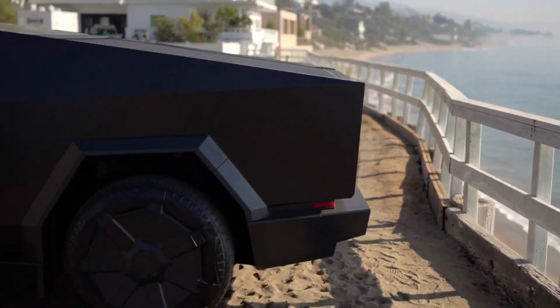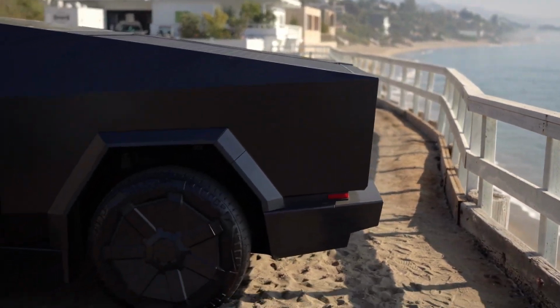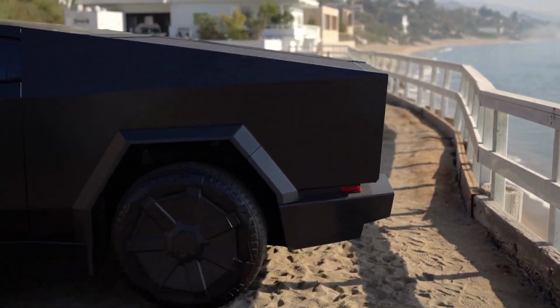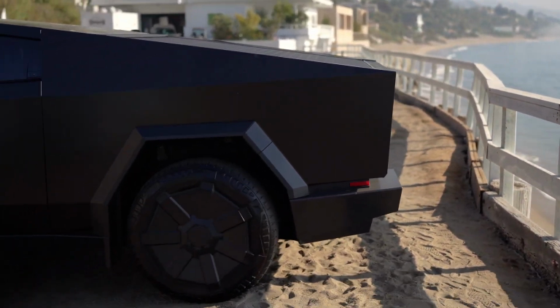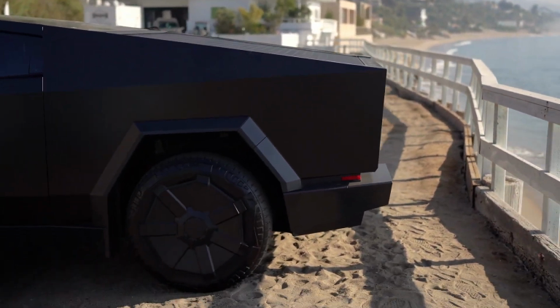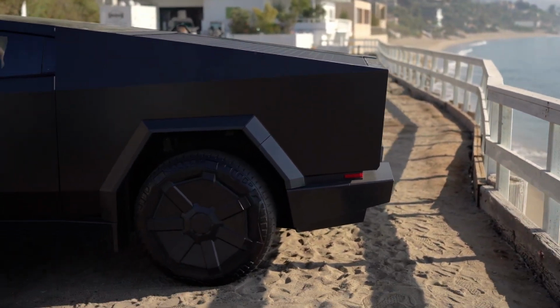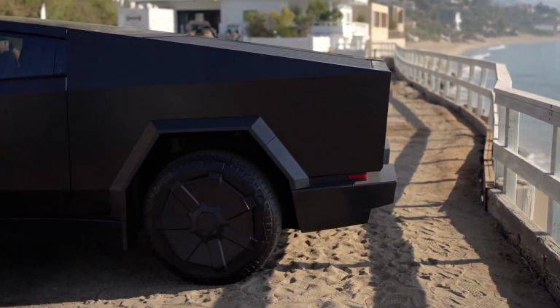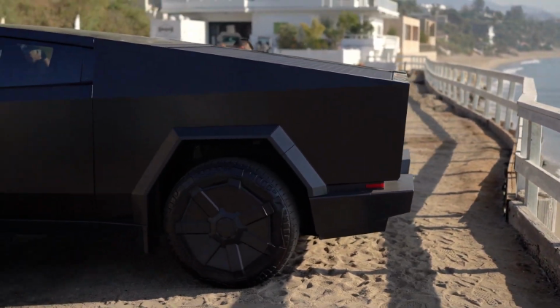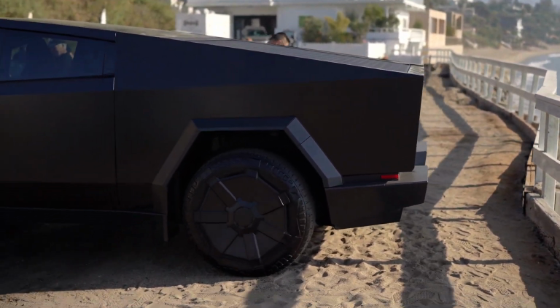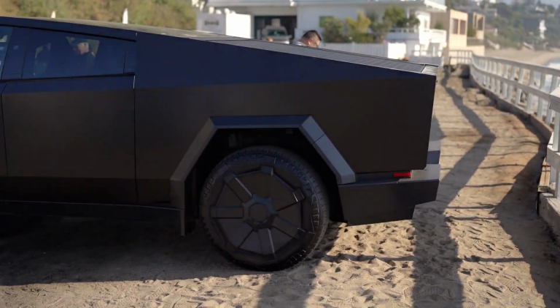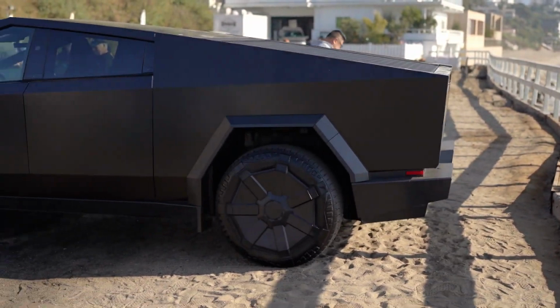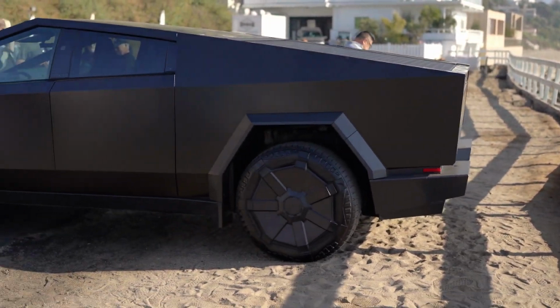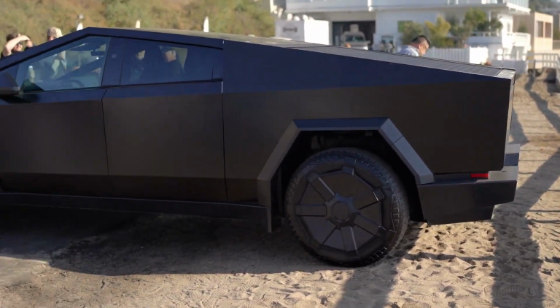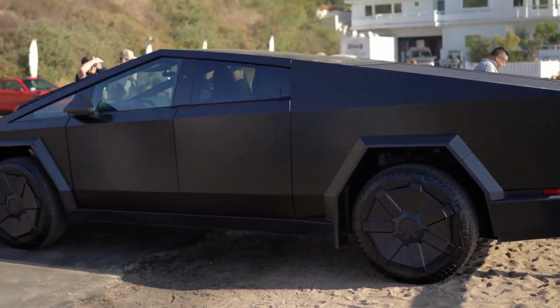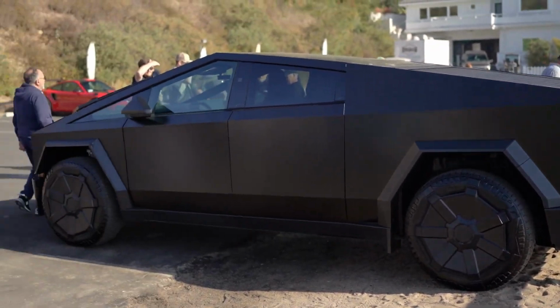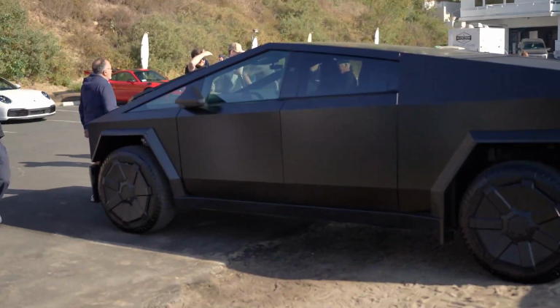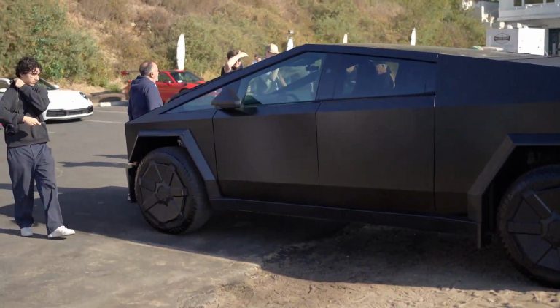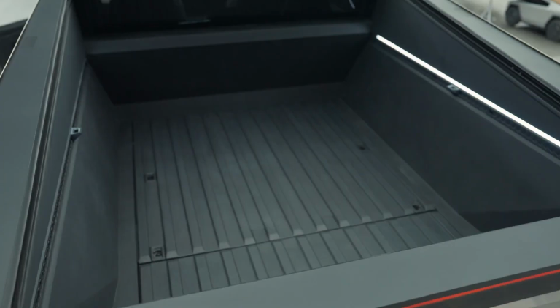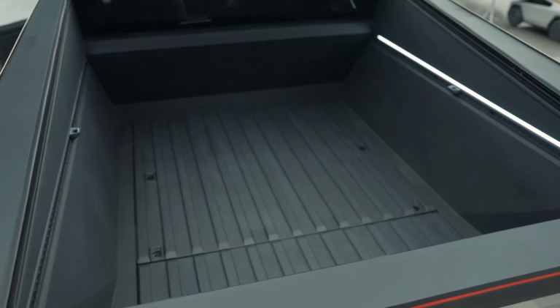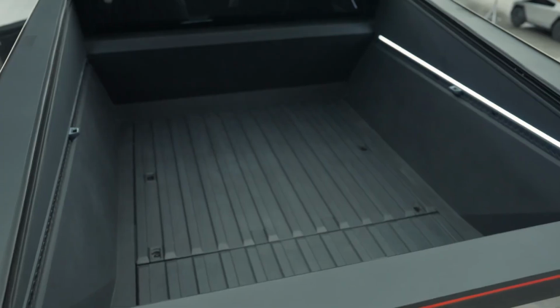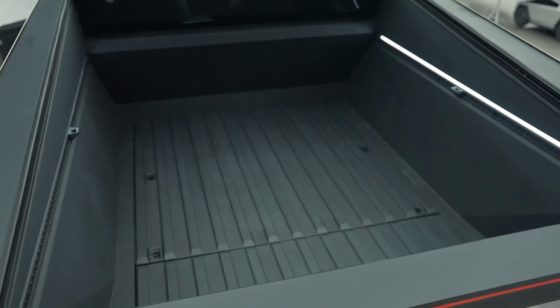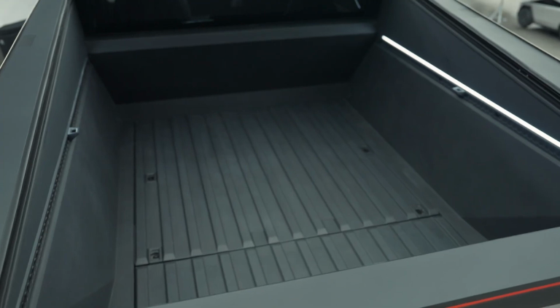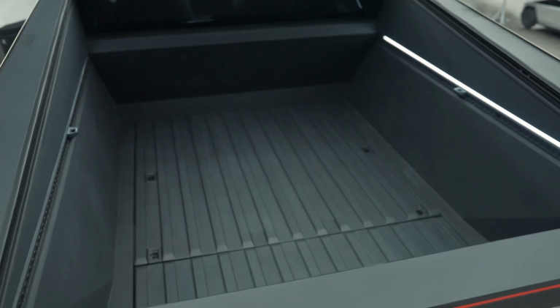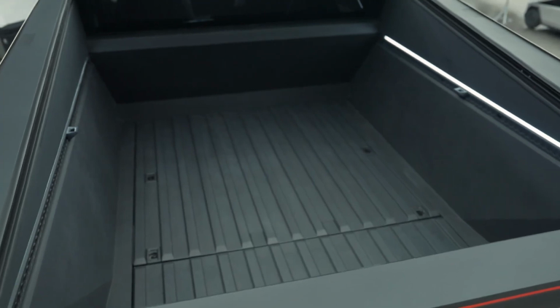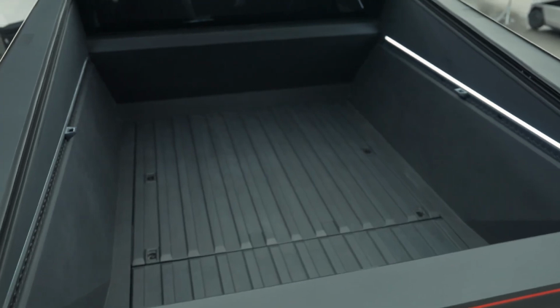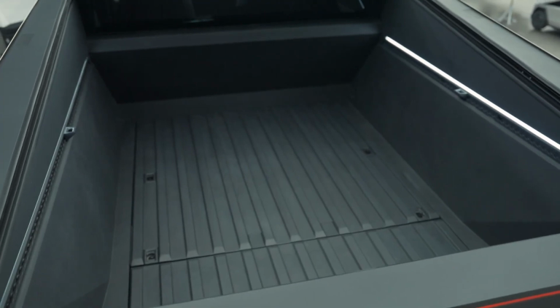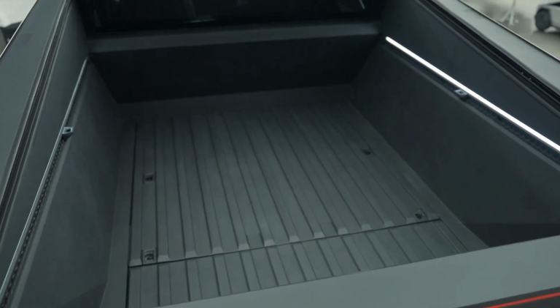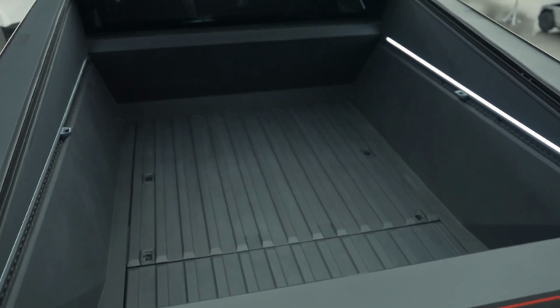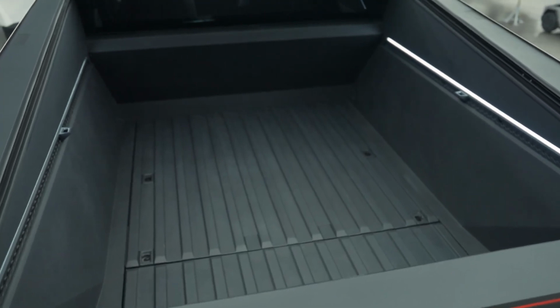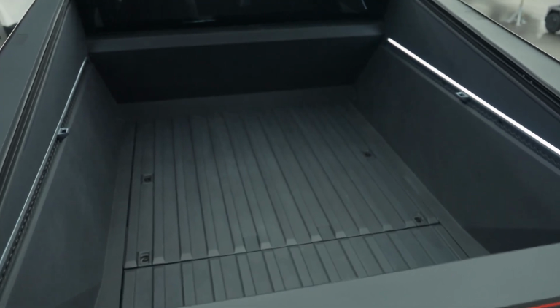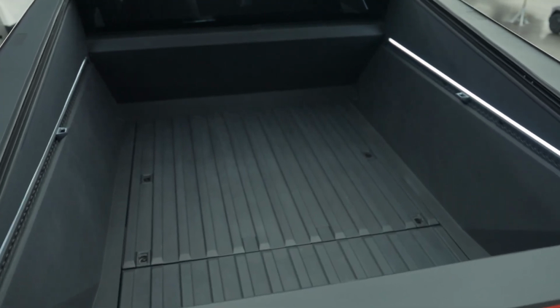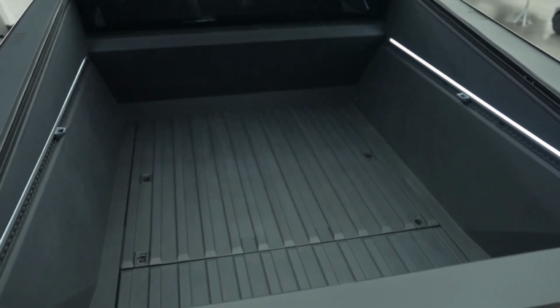In total, the Cybertruck aims to push boundaries for pickup truck expectations in both form and function.